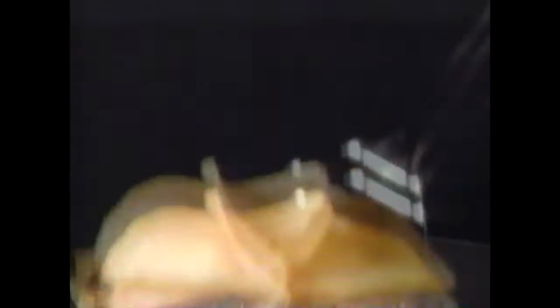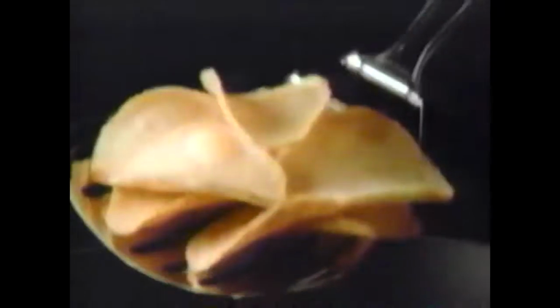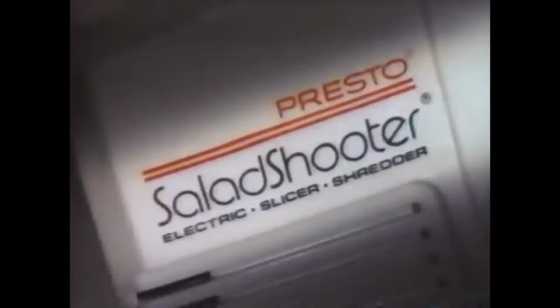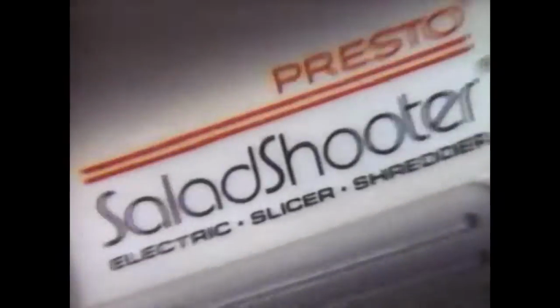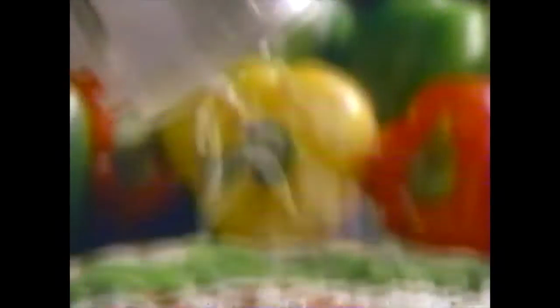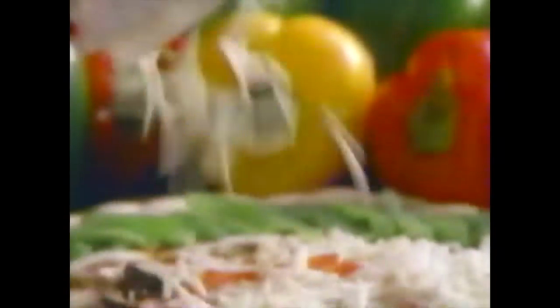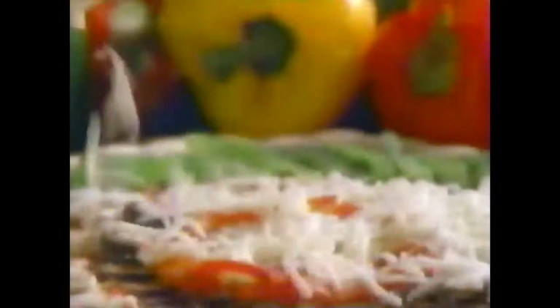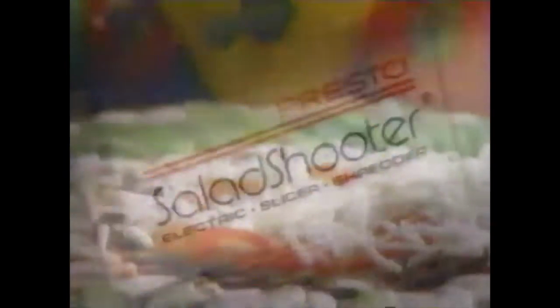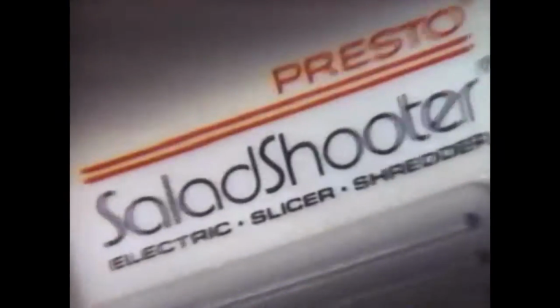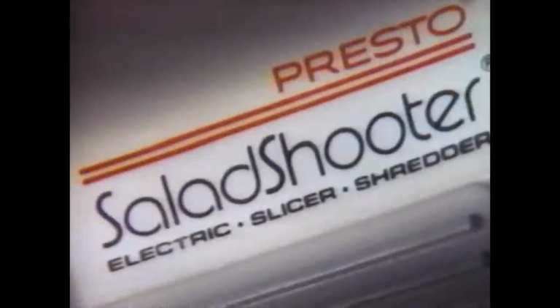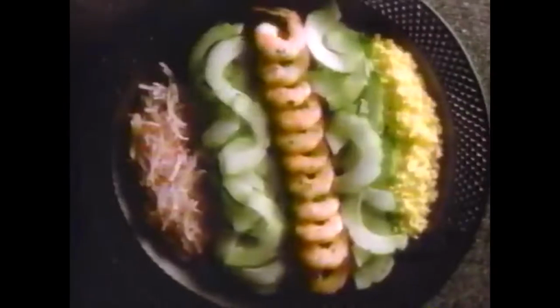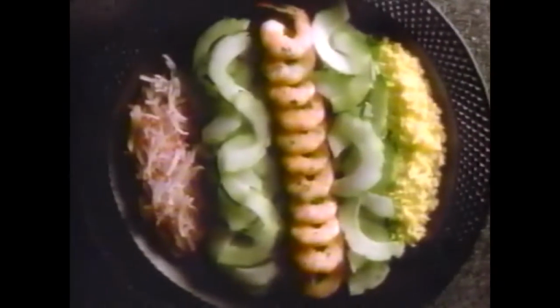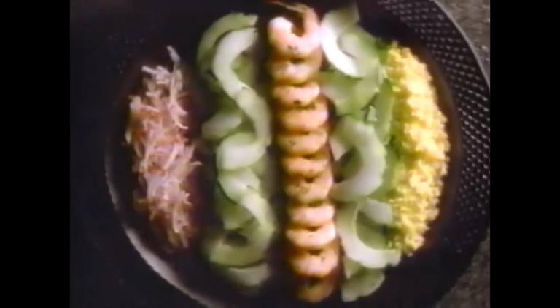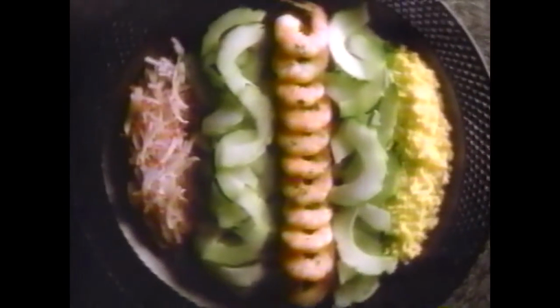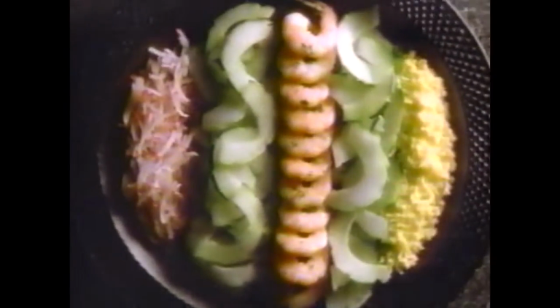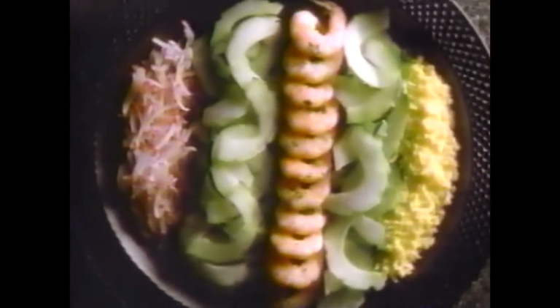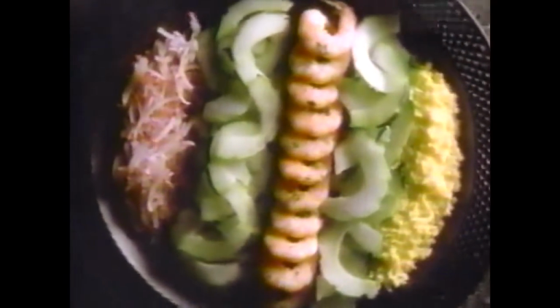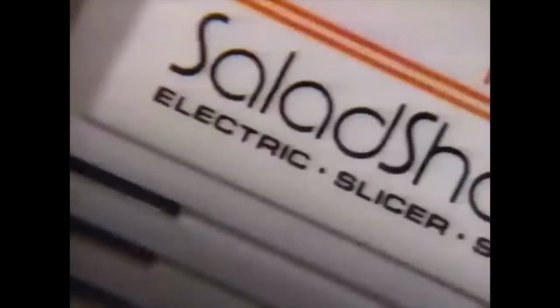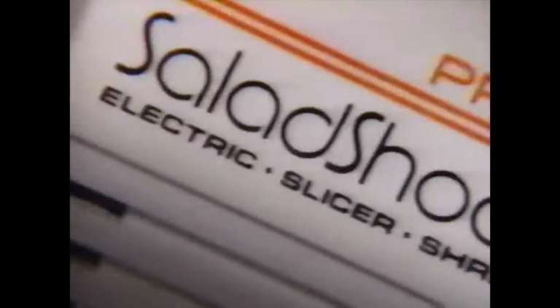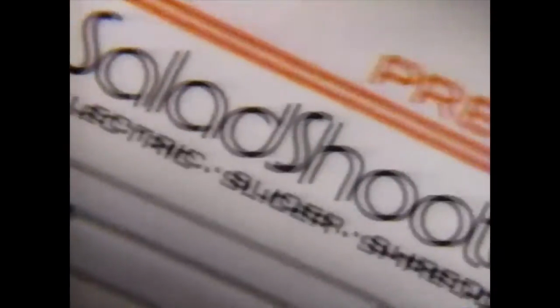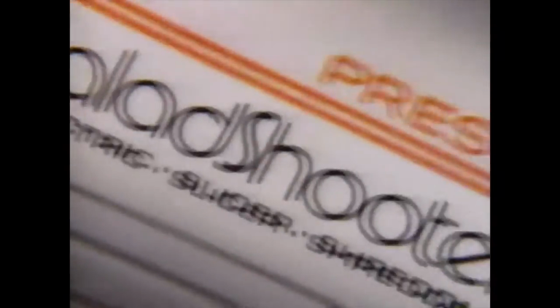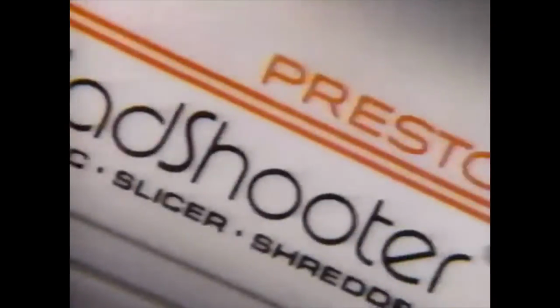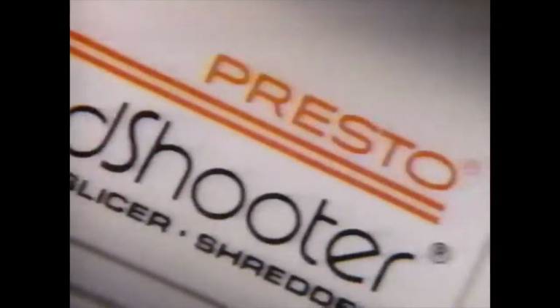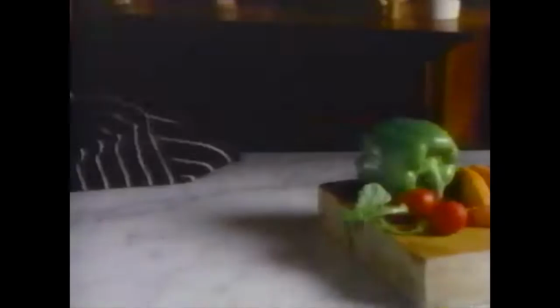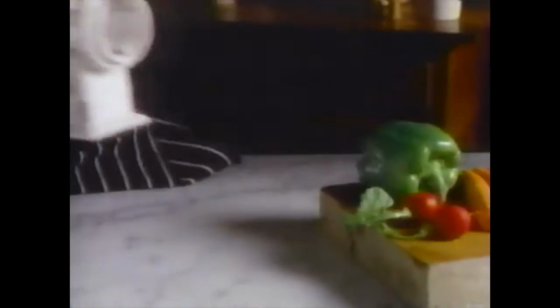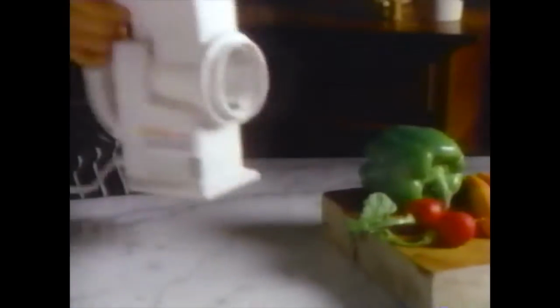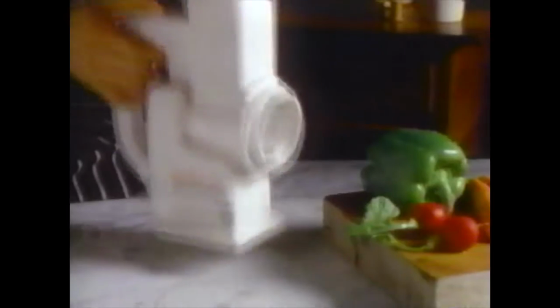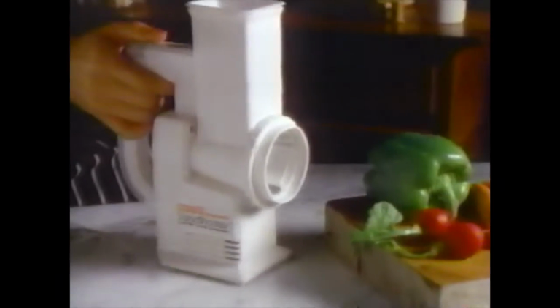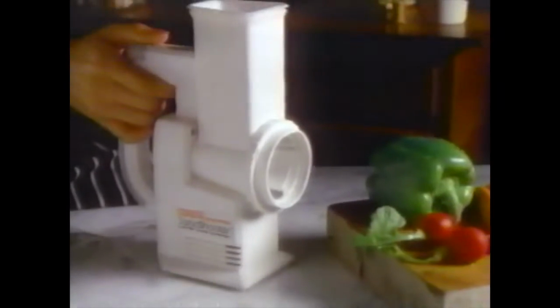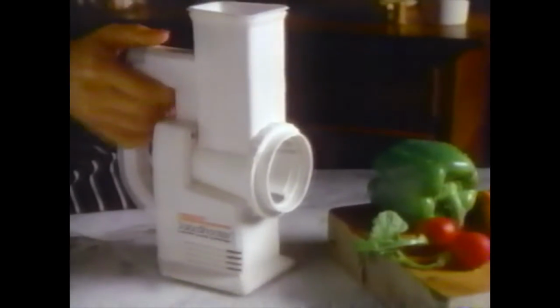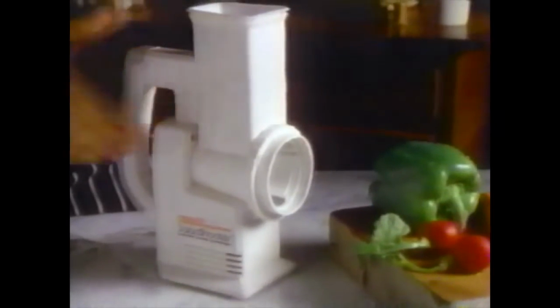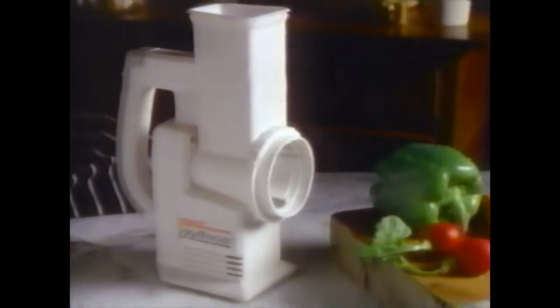Shoot it fast, shoot it neat, shoot it pretty. Pretty, pretty Salad Shooter. Presto Salad Shooter Slicer Shredder.